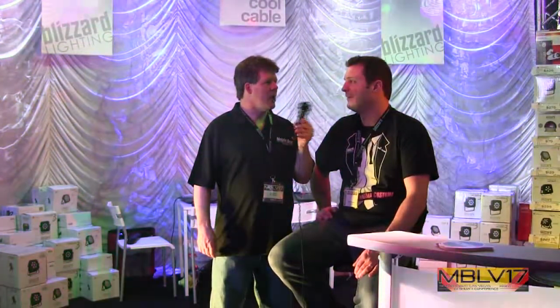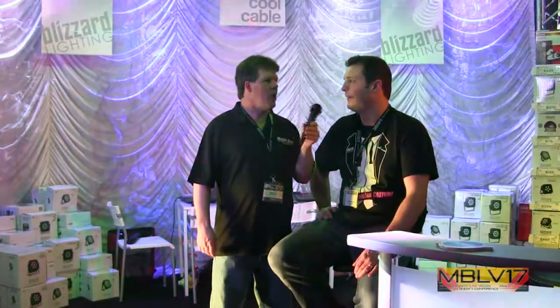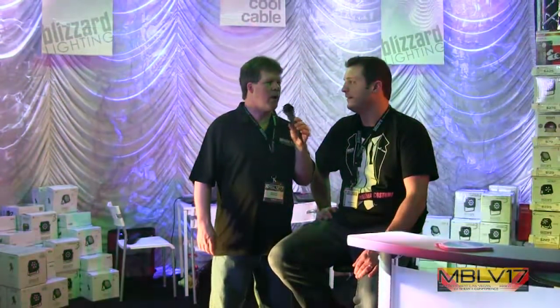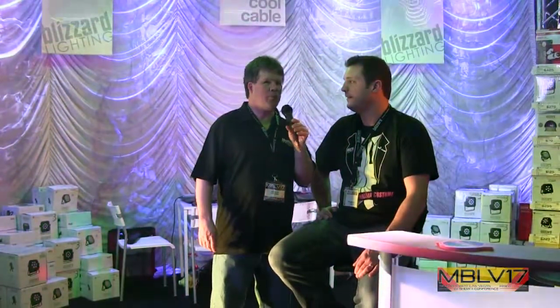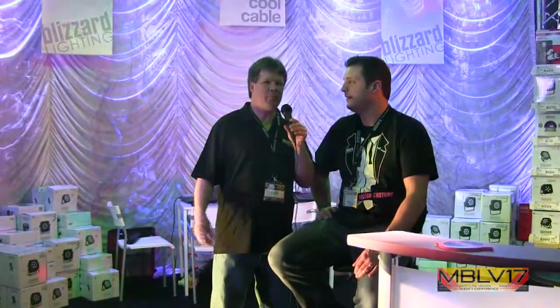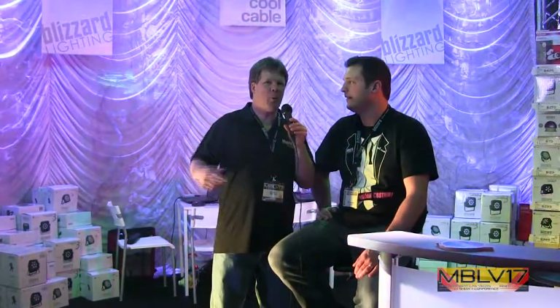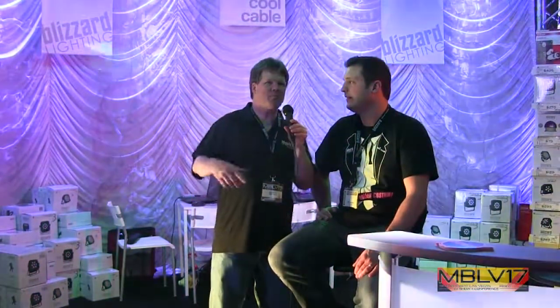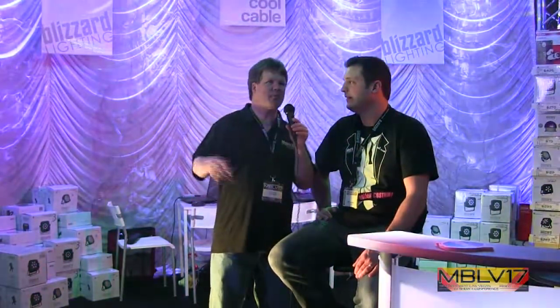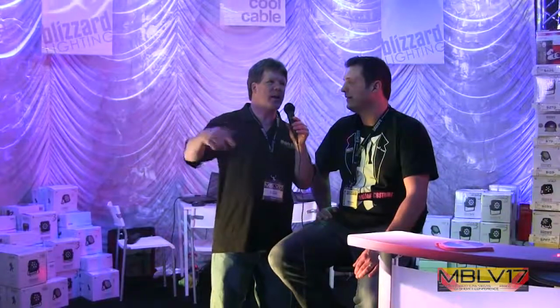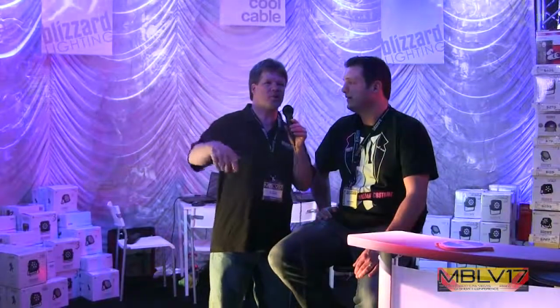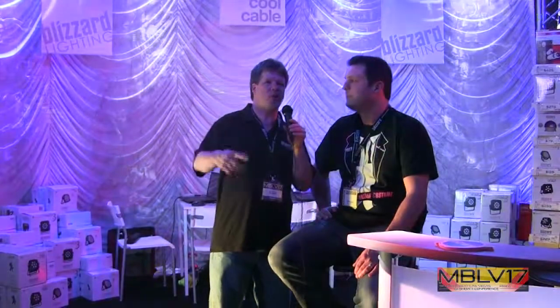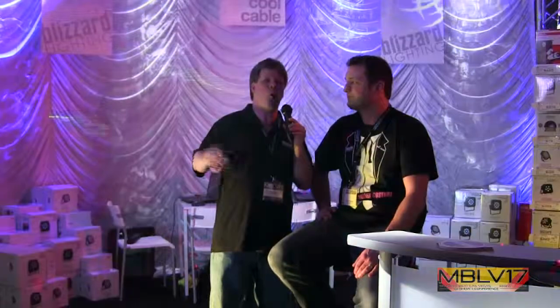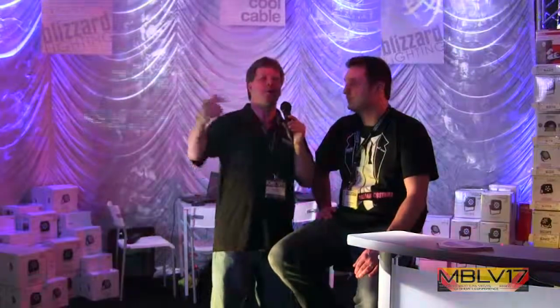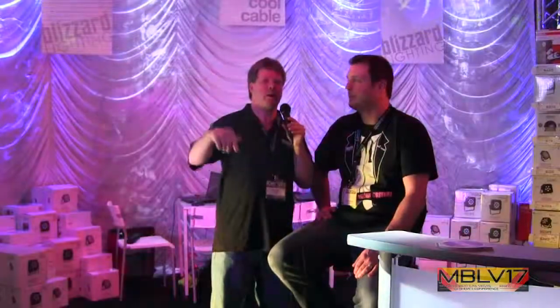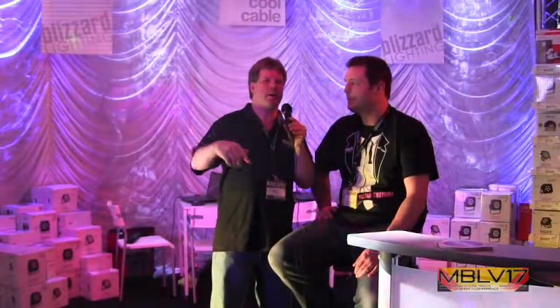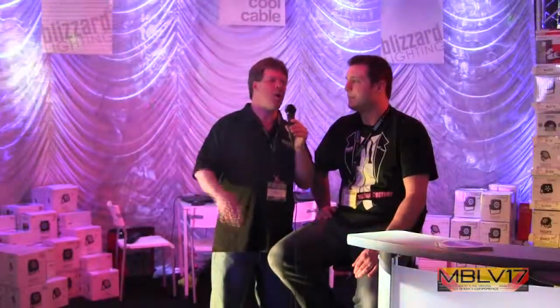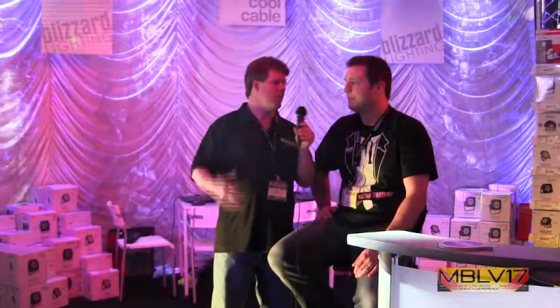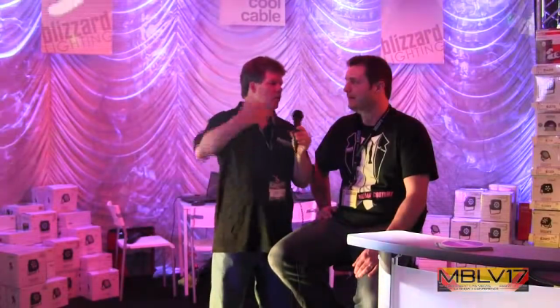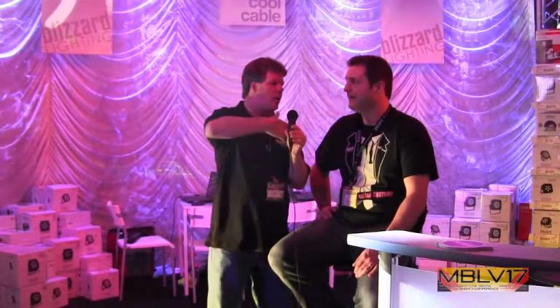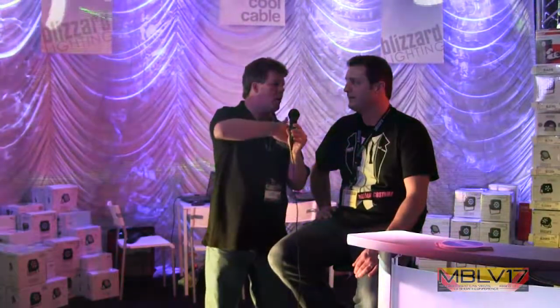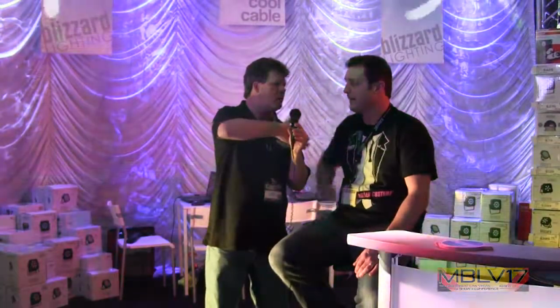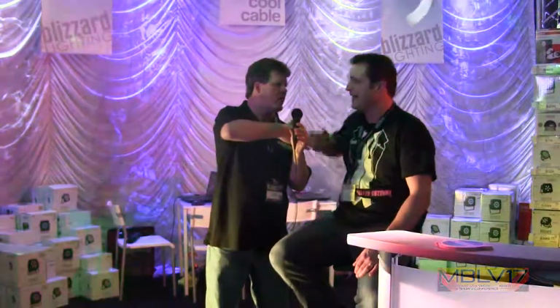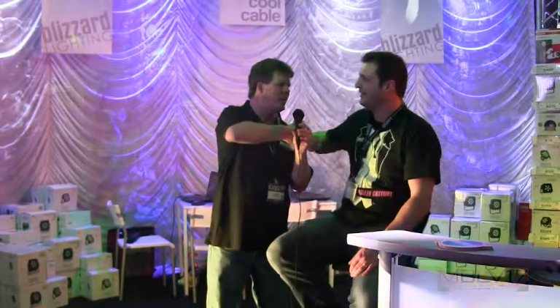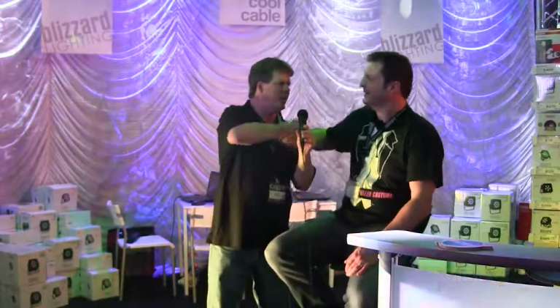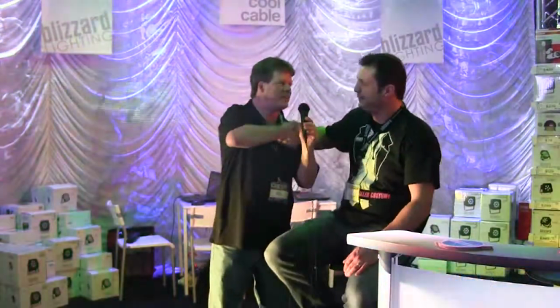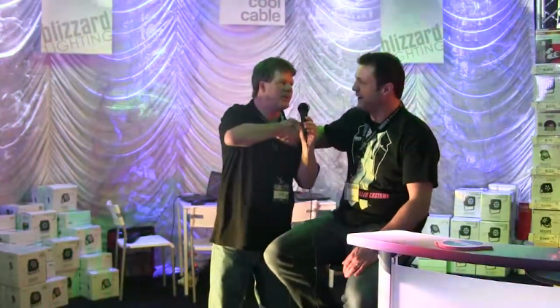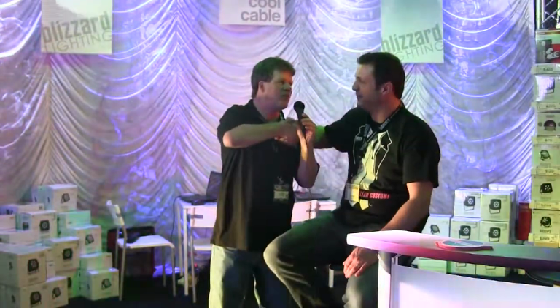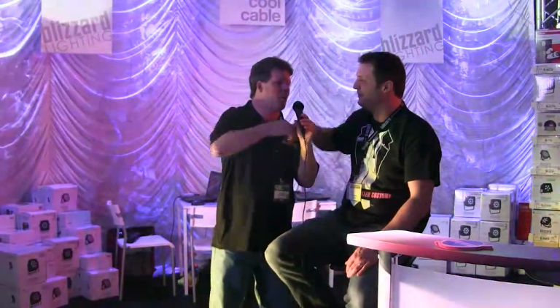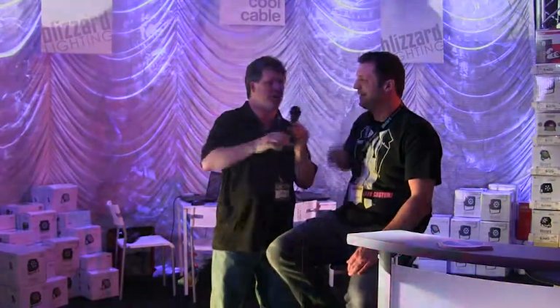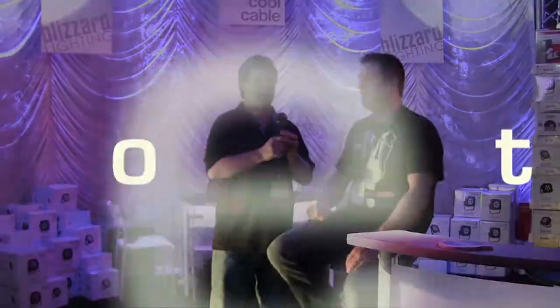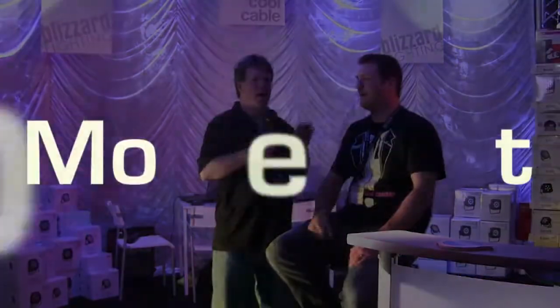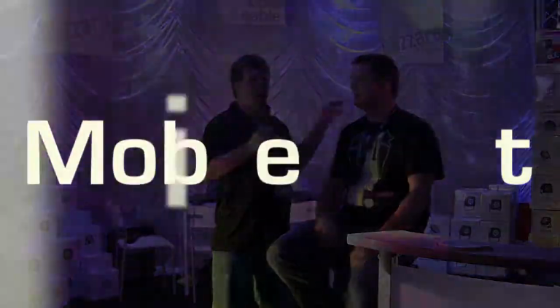Awesome. Well, it's time to check out your website. If you're not here at the show, check it out. Will, appreciate you.